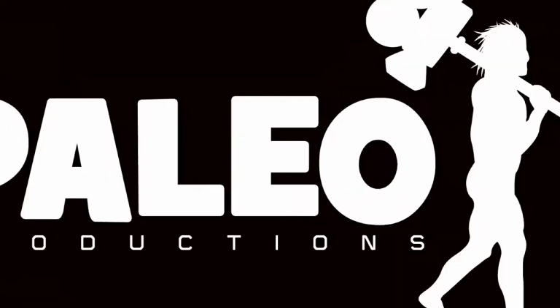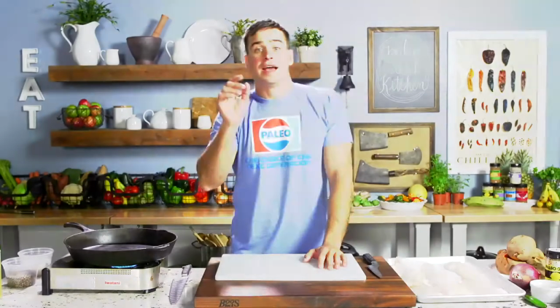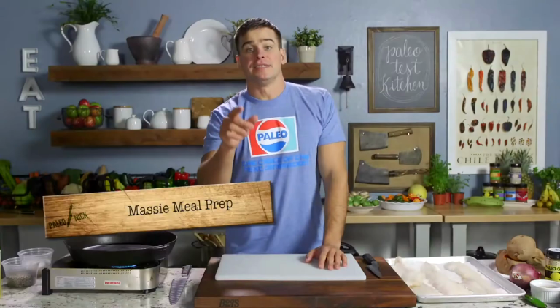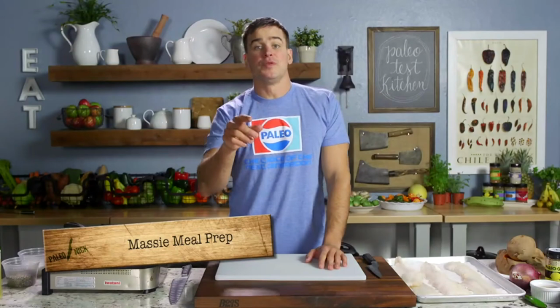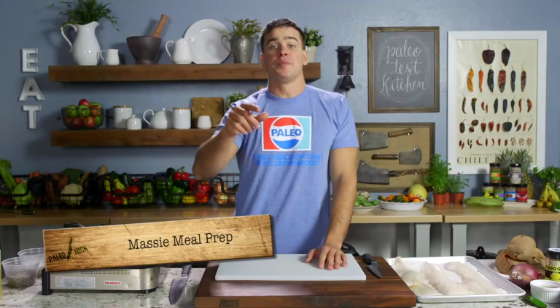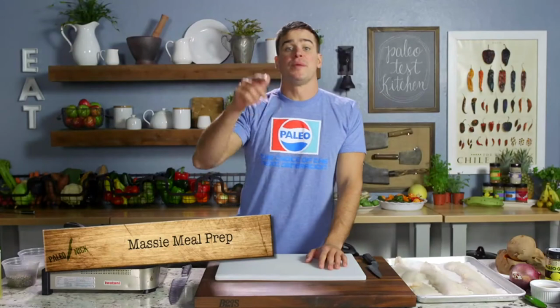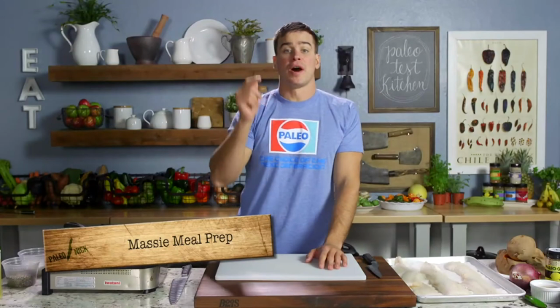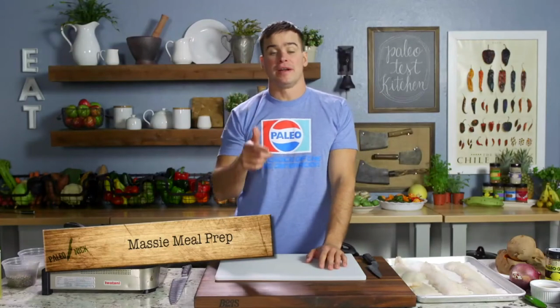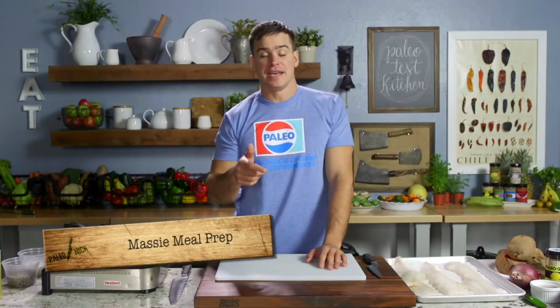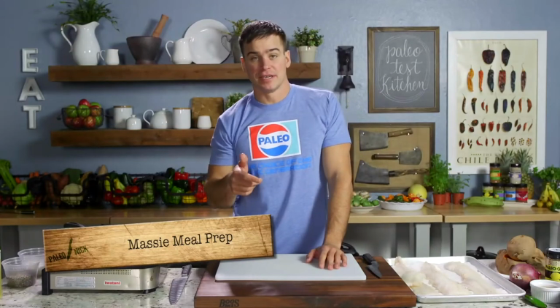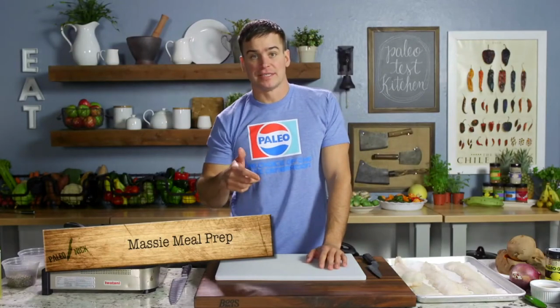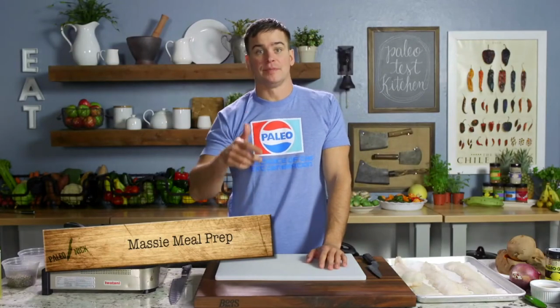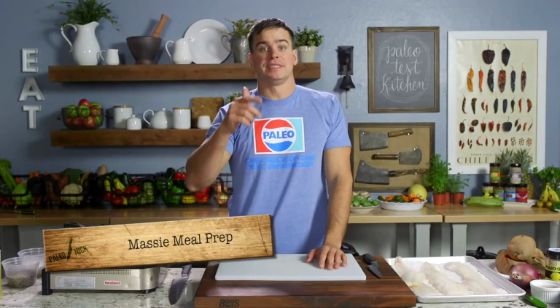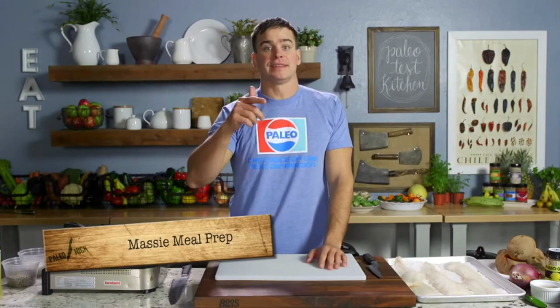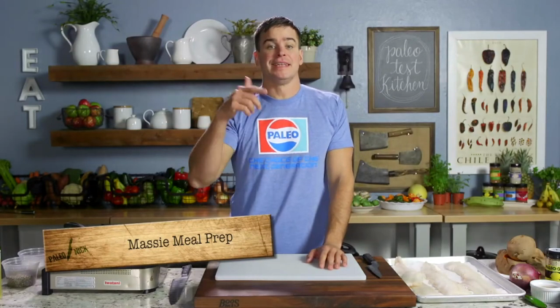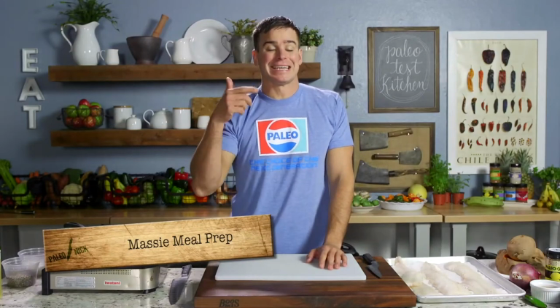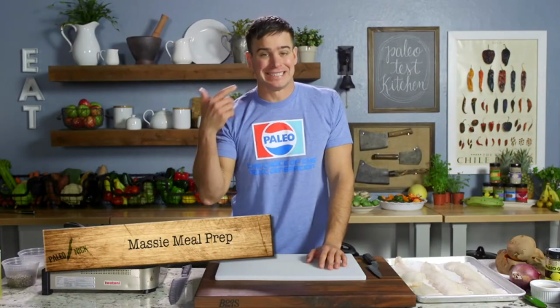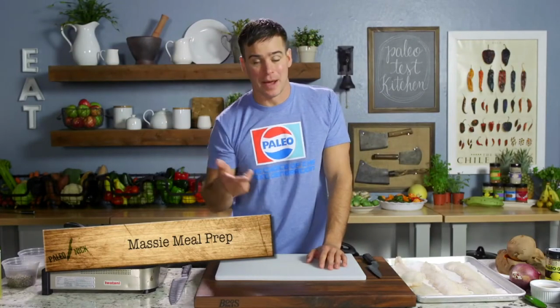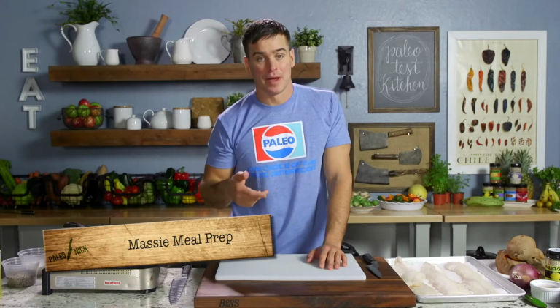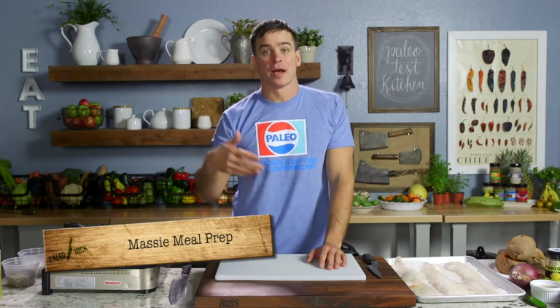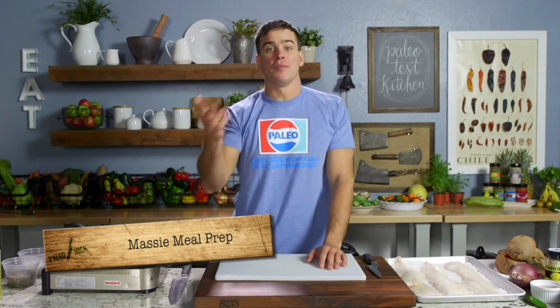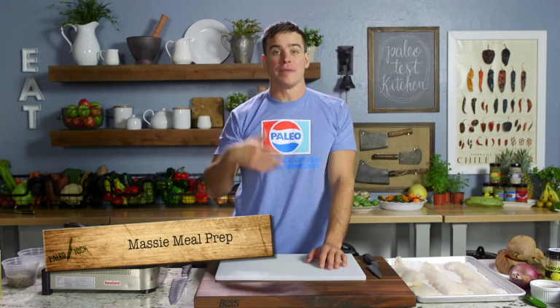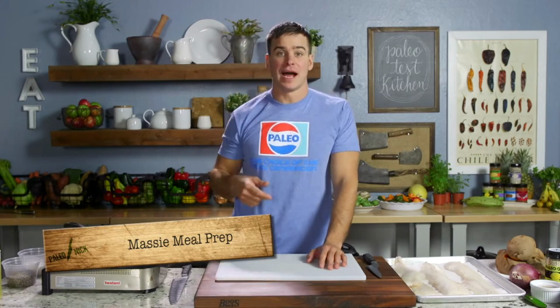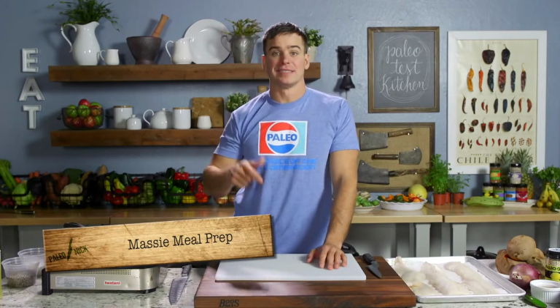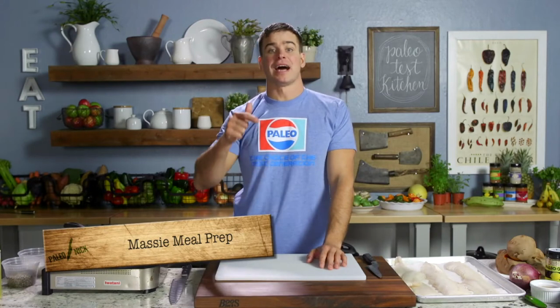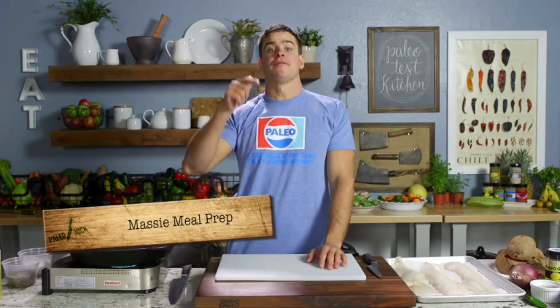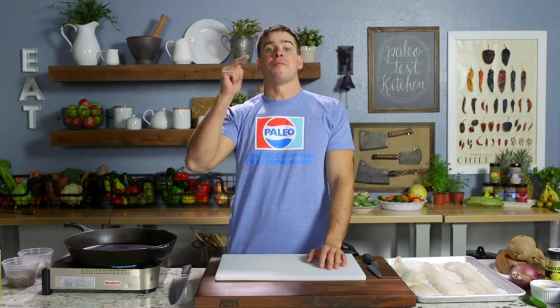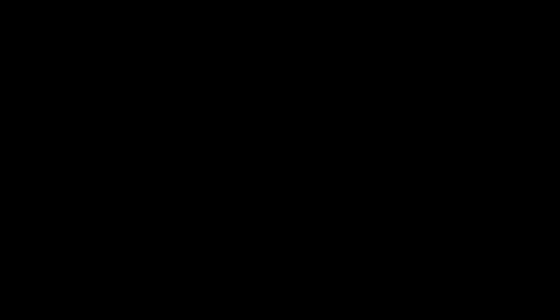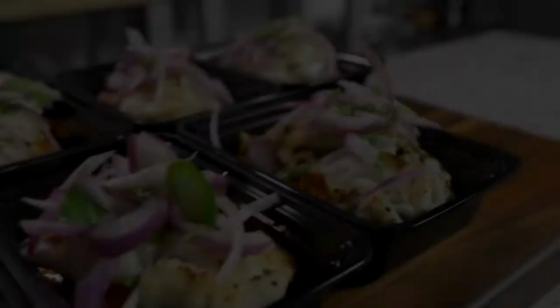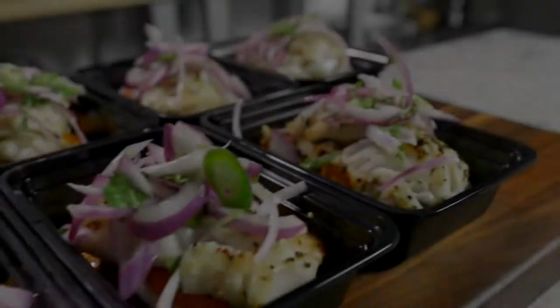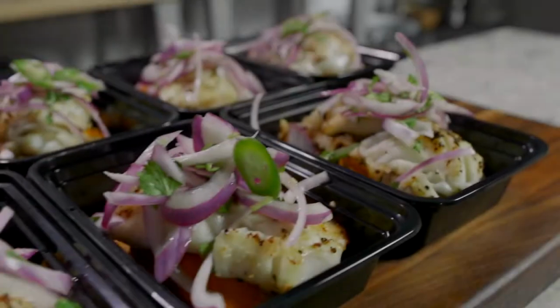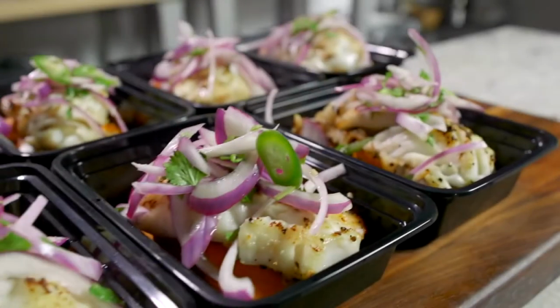Hey guys, if you want to become a culinary ninja, it's time to take the next step. Come right back because it's time for Massey Meal Prep.